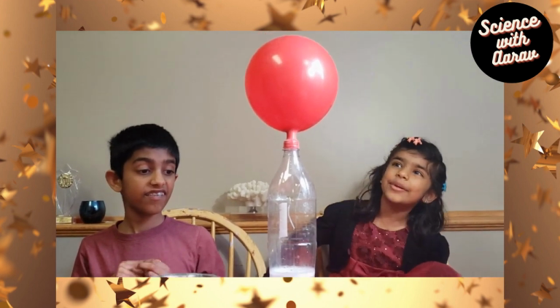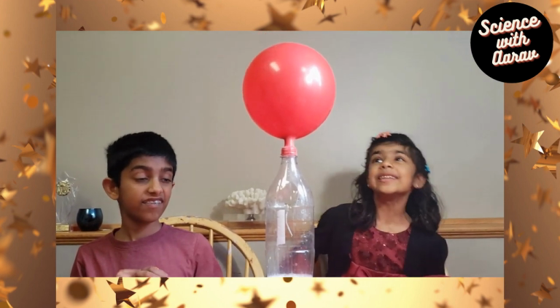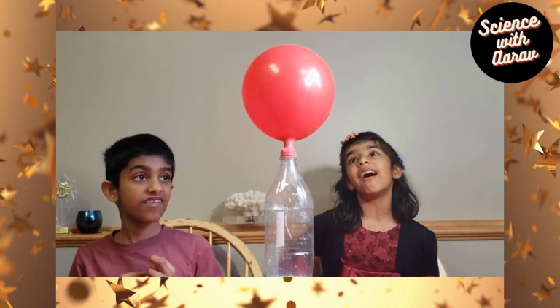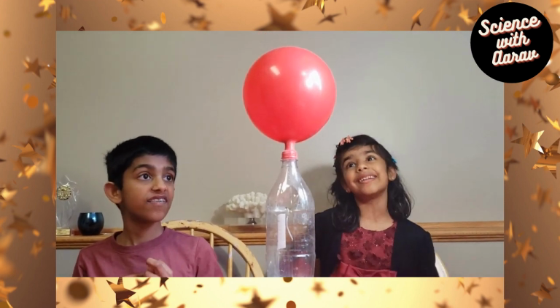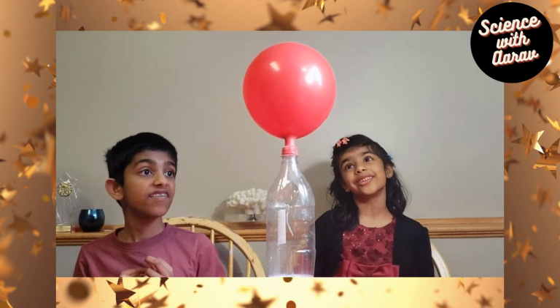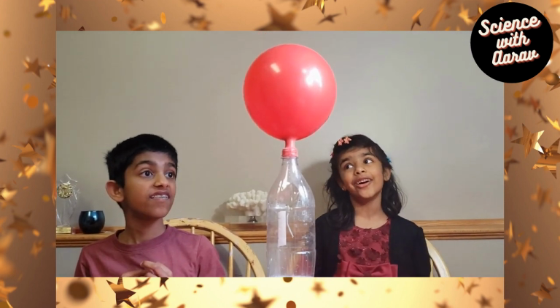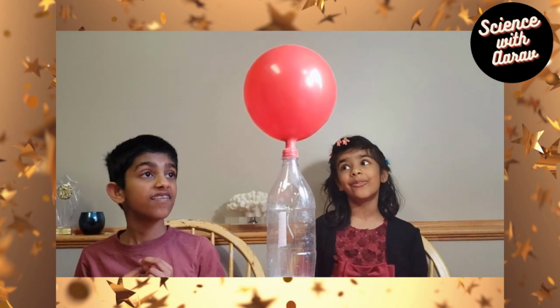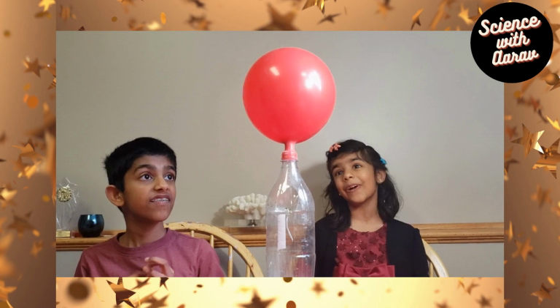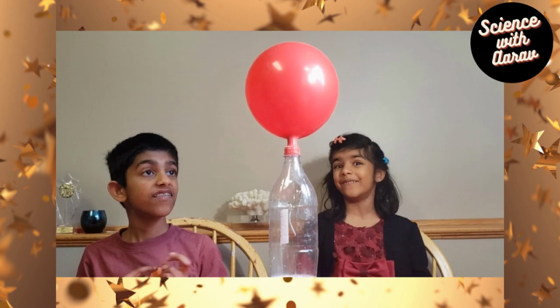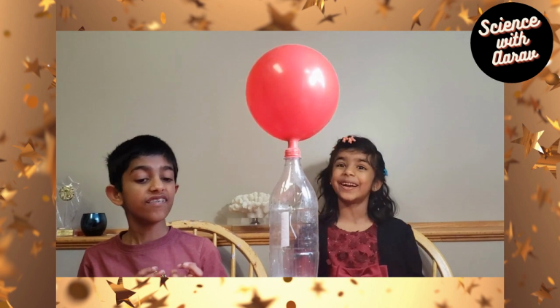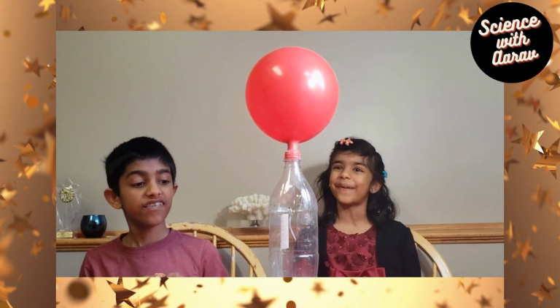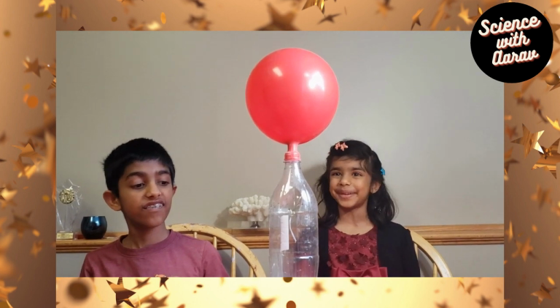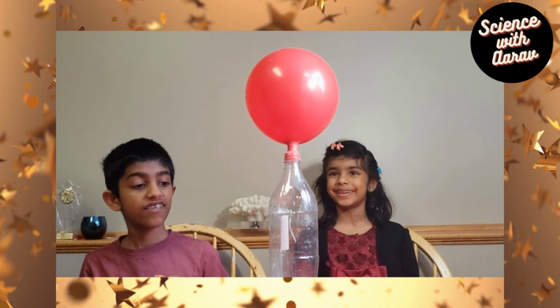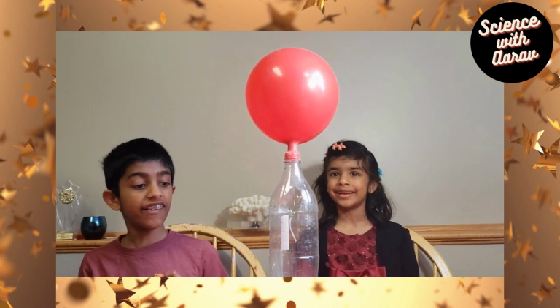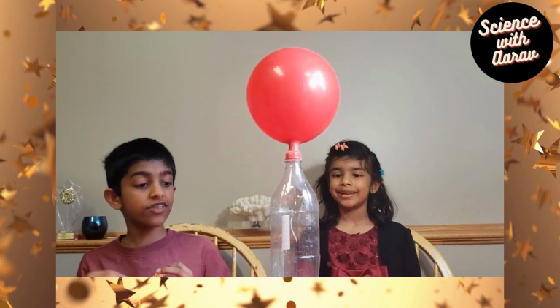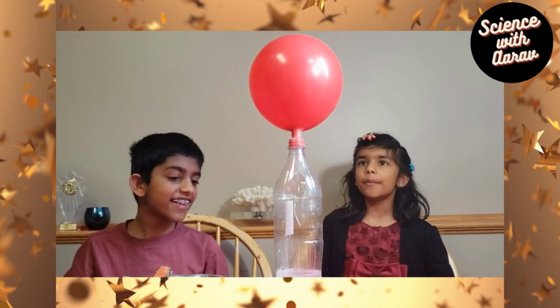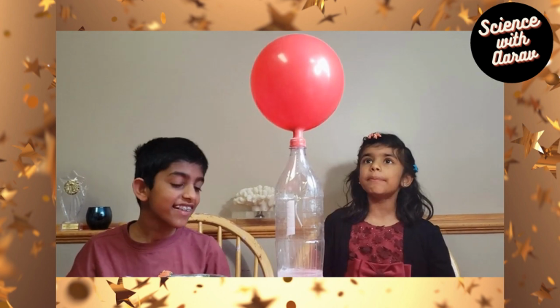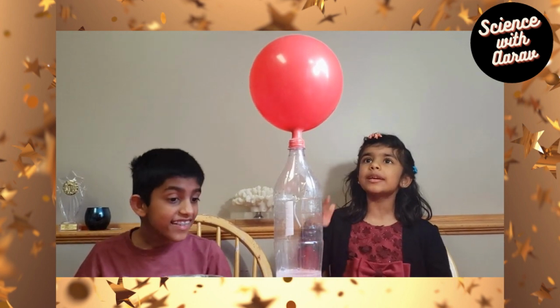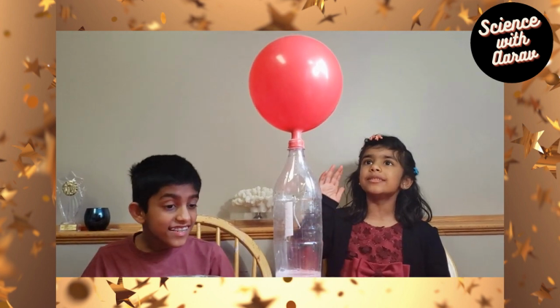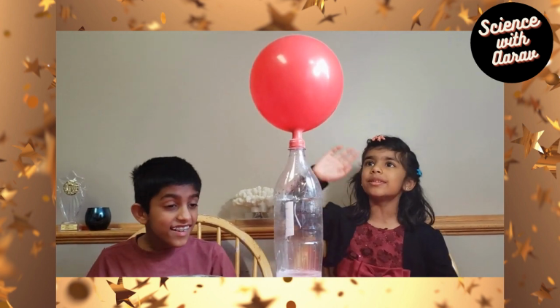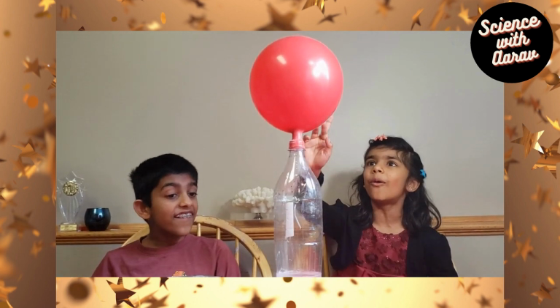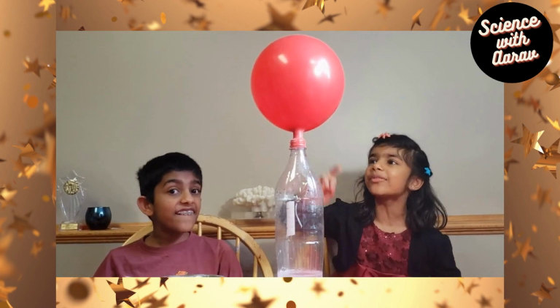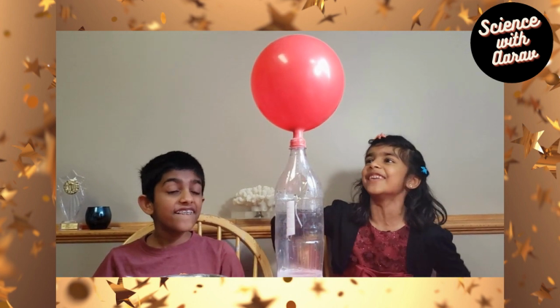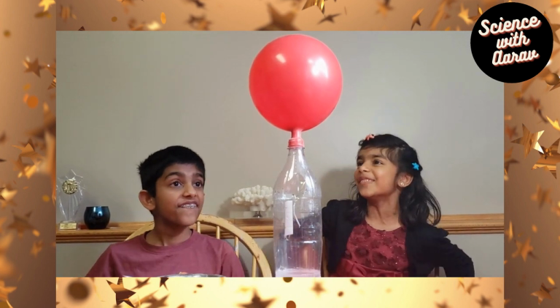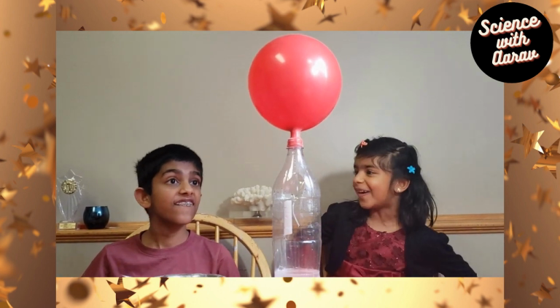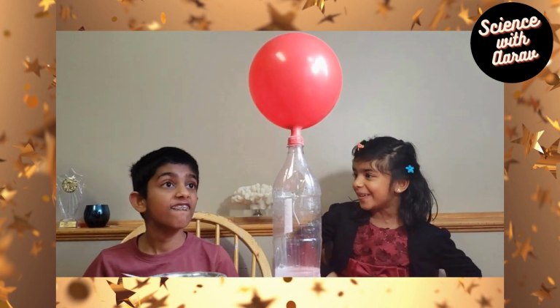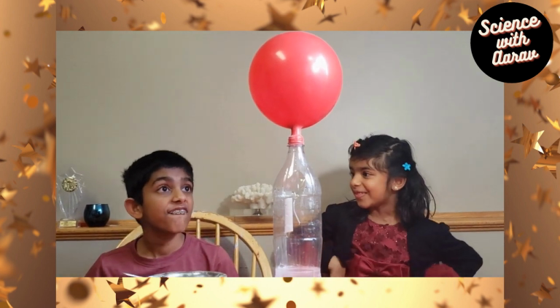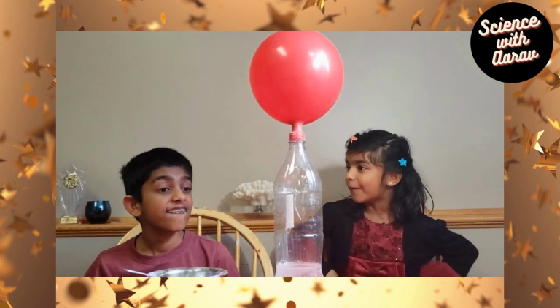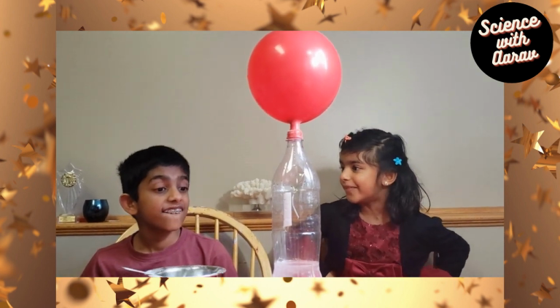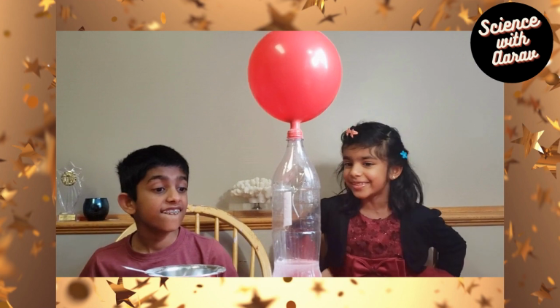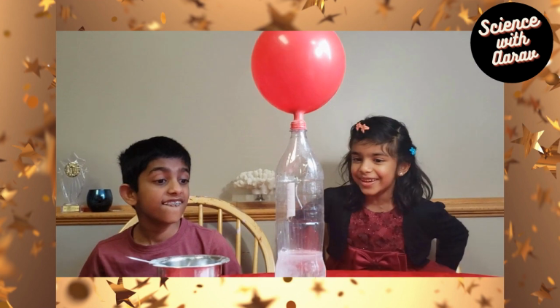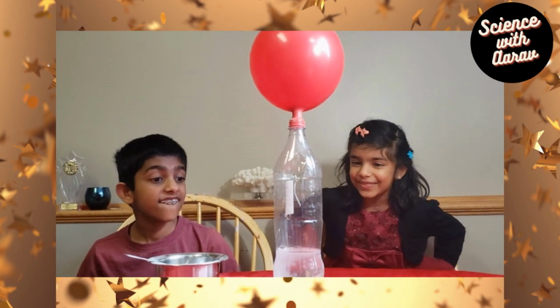Now we can tie this up for our big party. Or maybe we can do this whenever we want to blow up a balloon, because this one is already blown up.